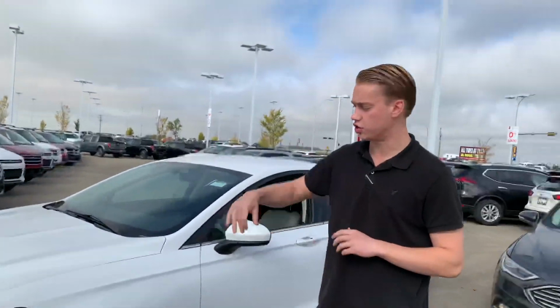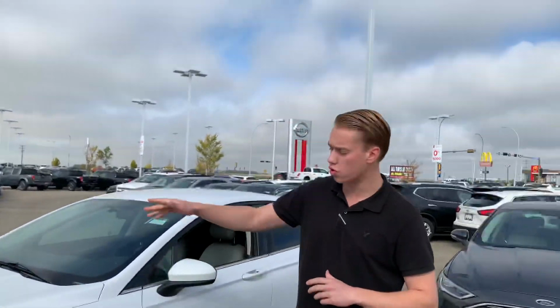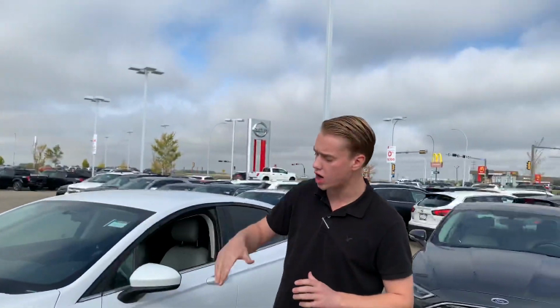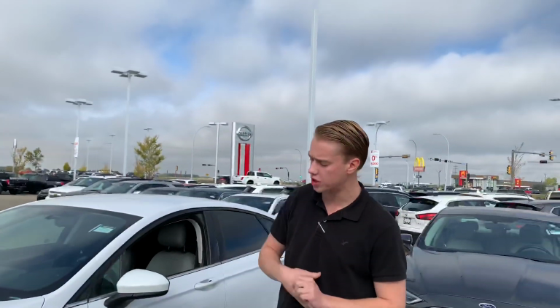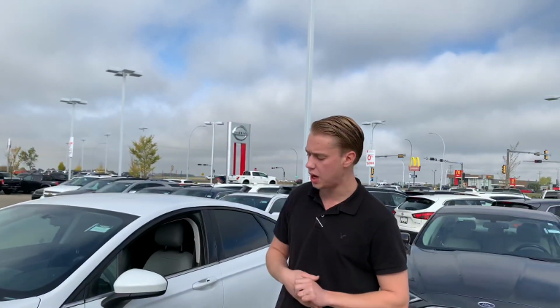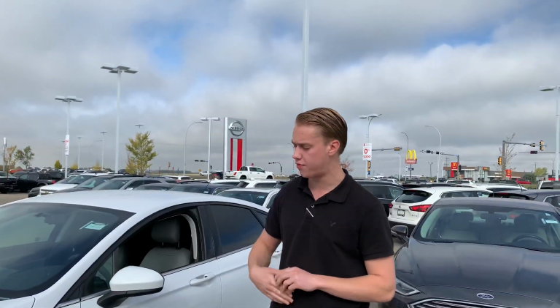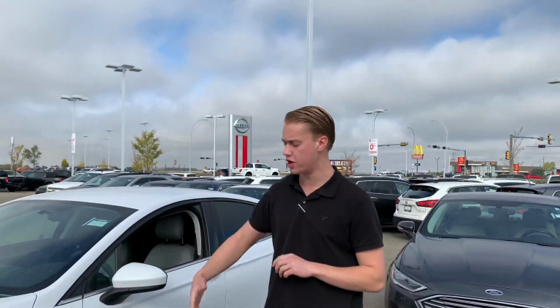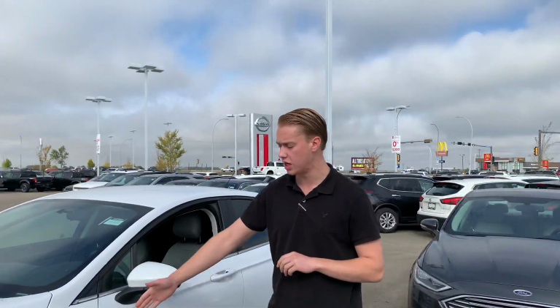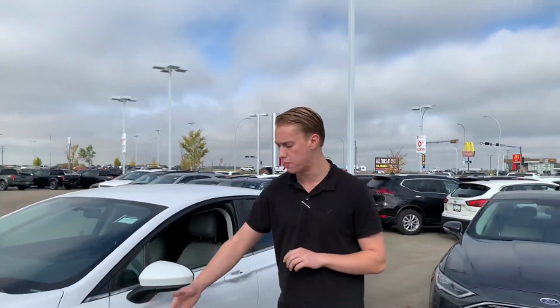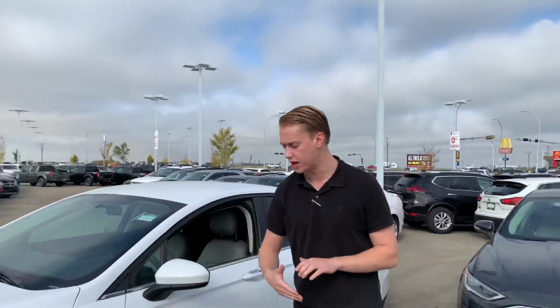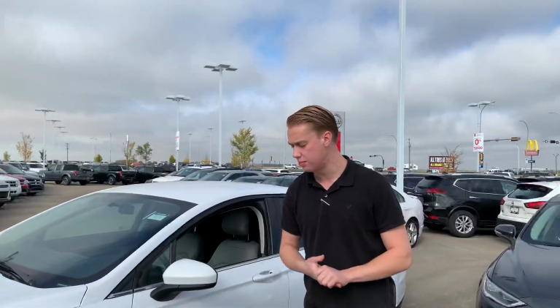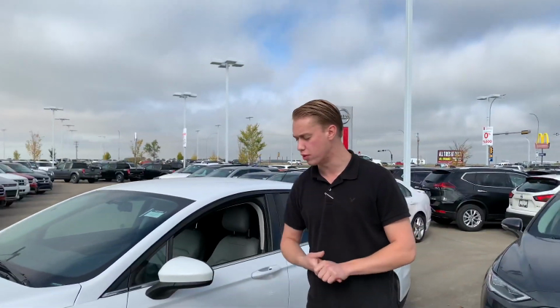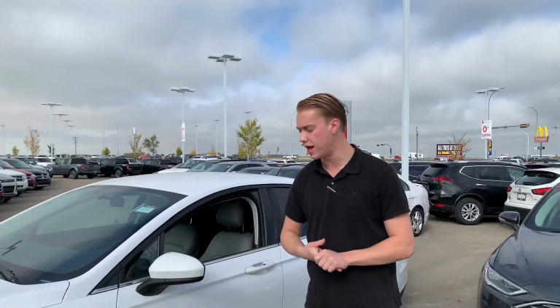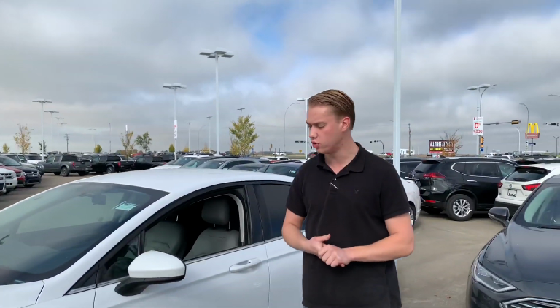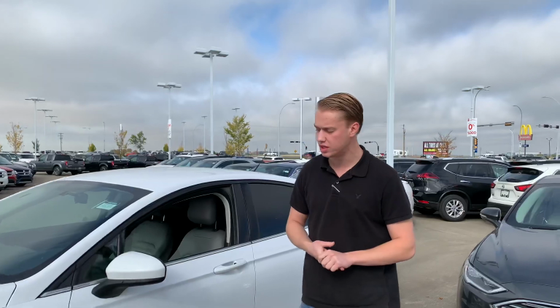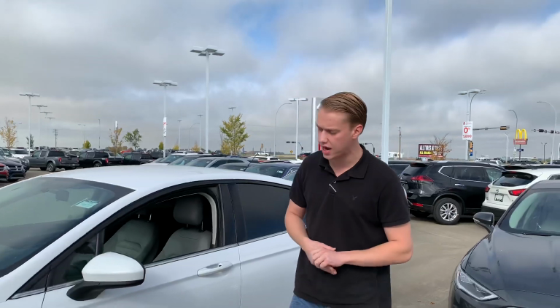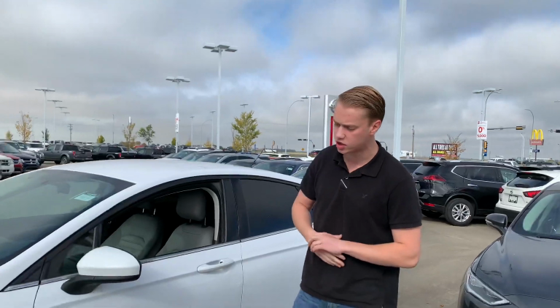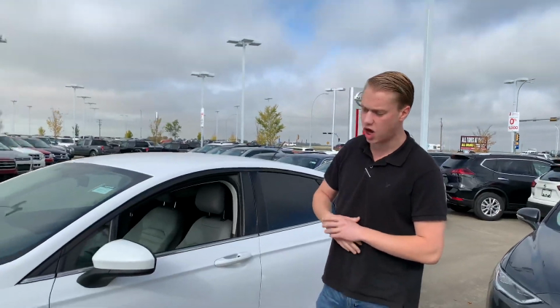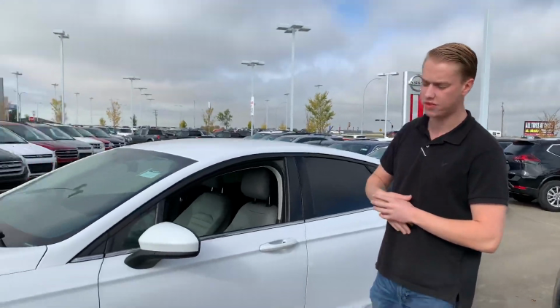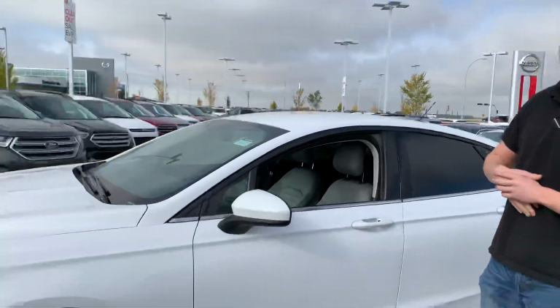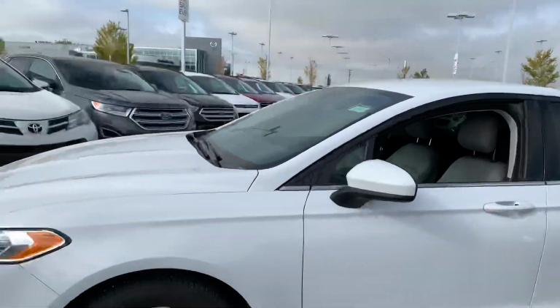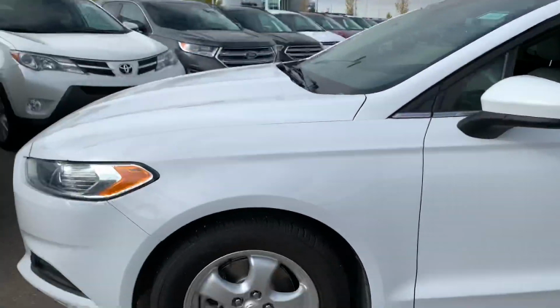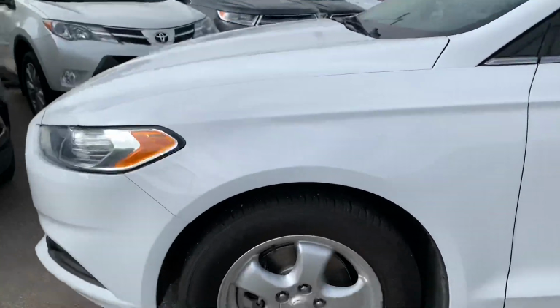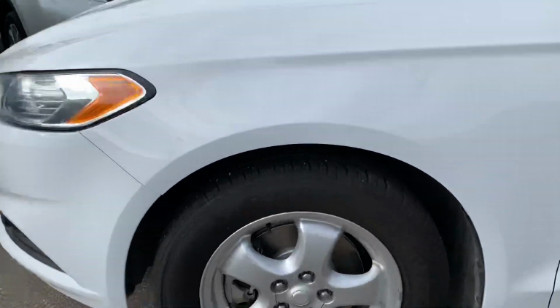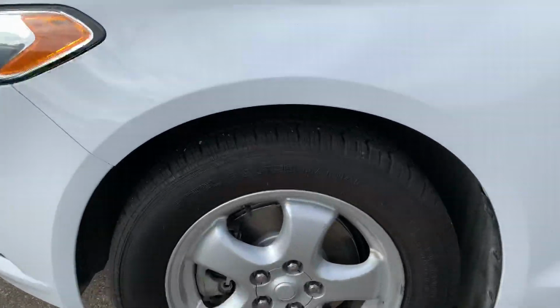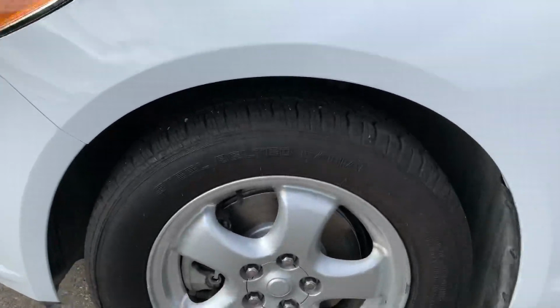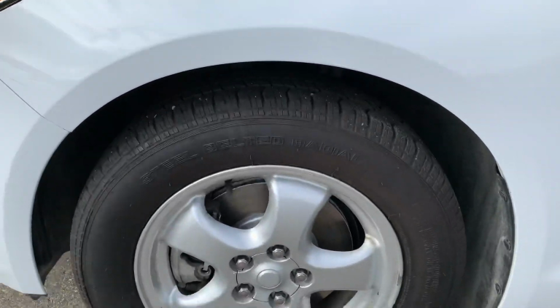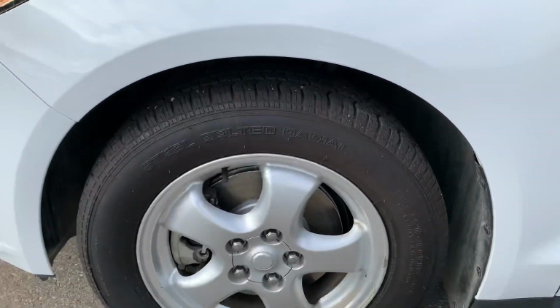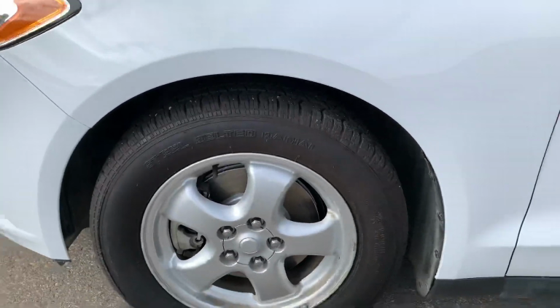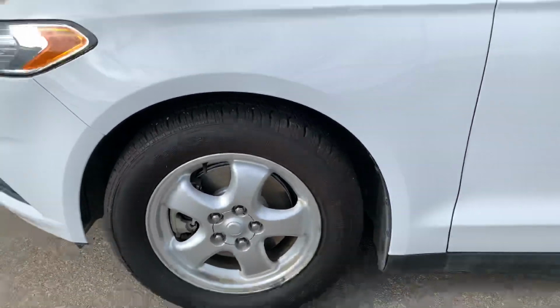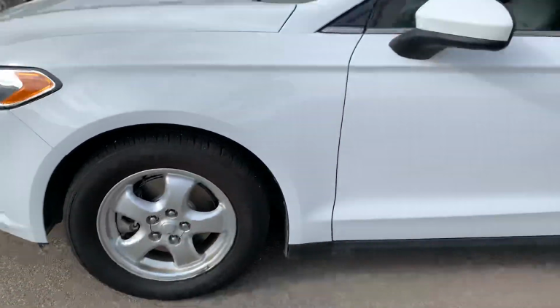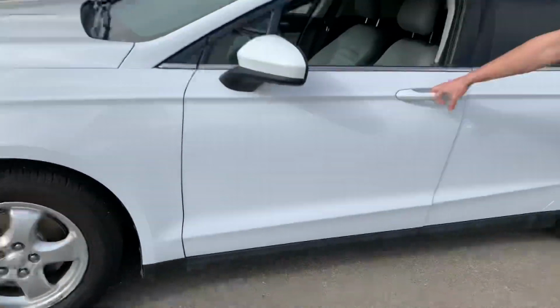There are no rock chips up front. You're going to get practically brand new tires on the rims — they're alloy rims.